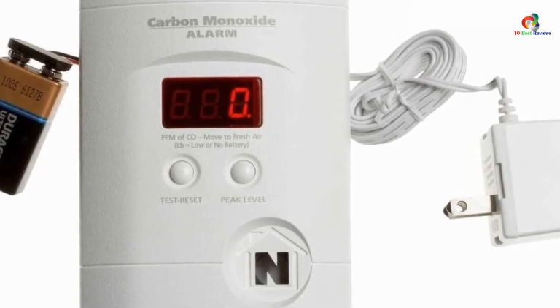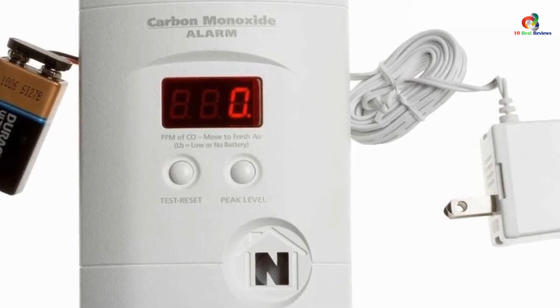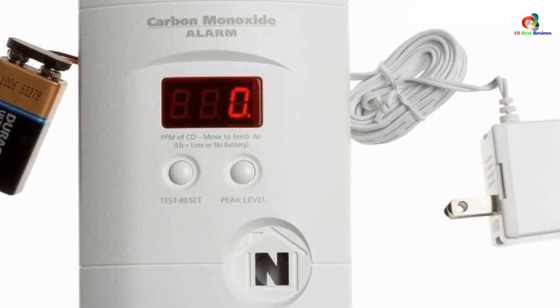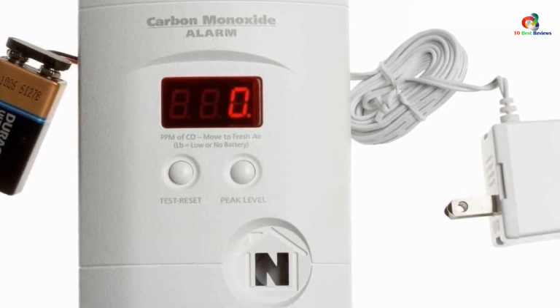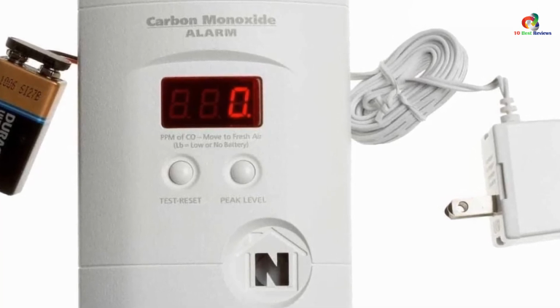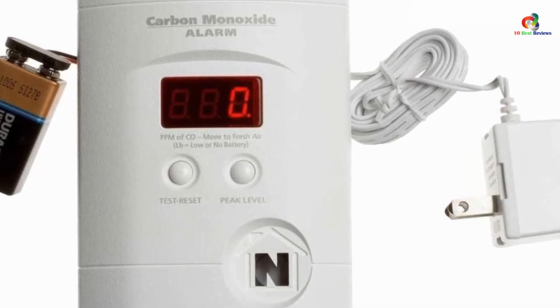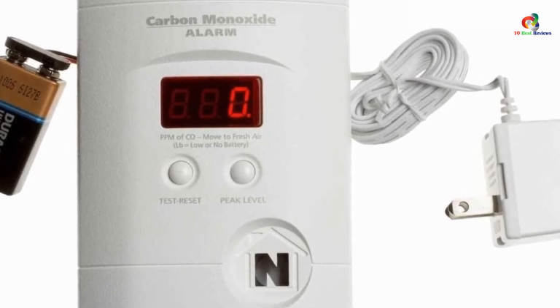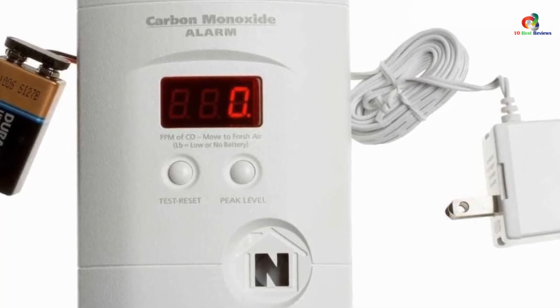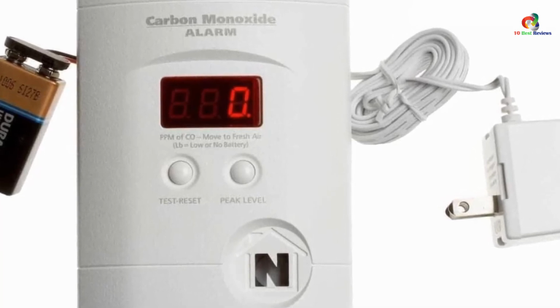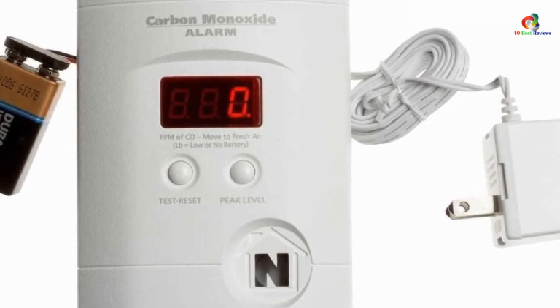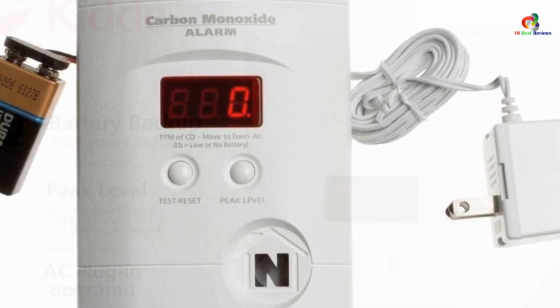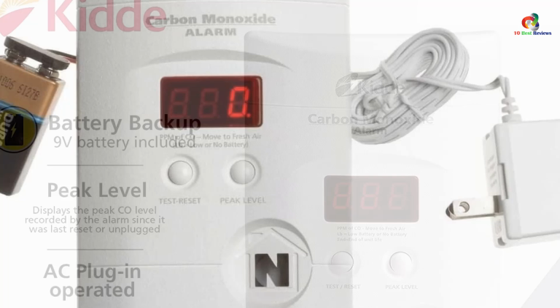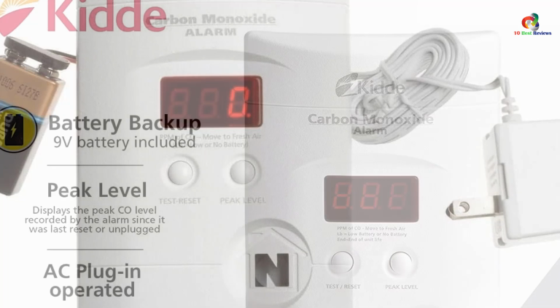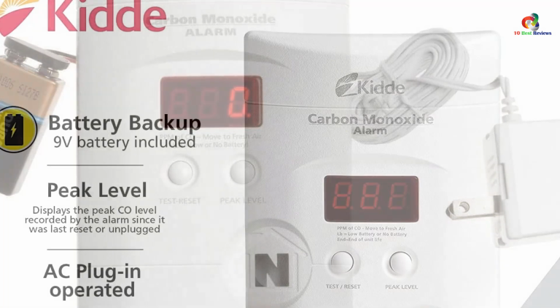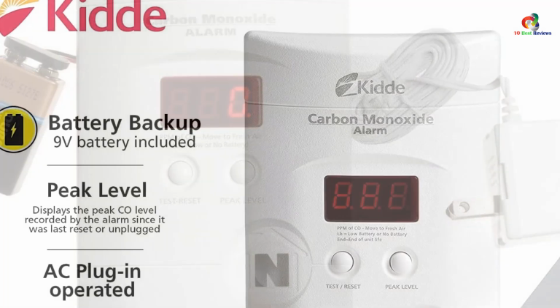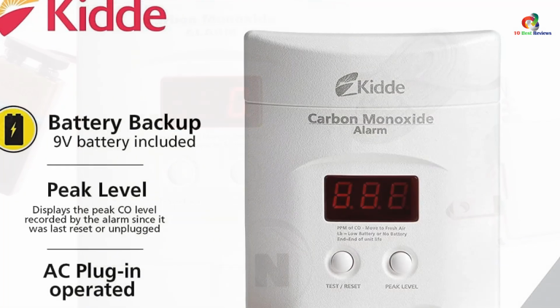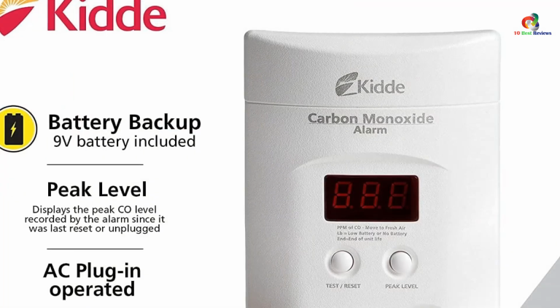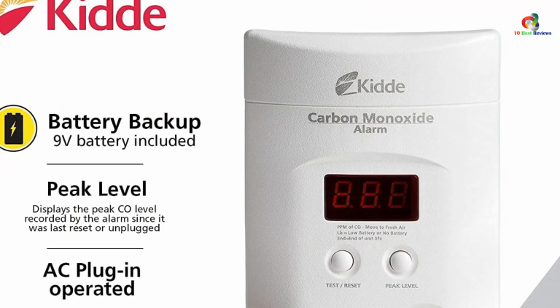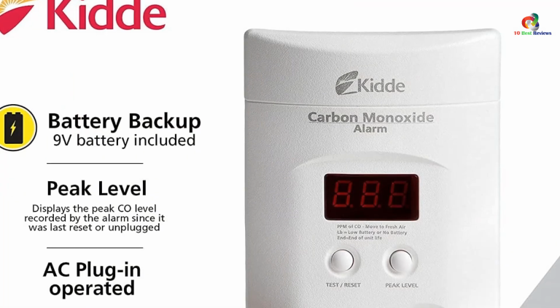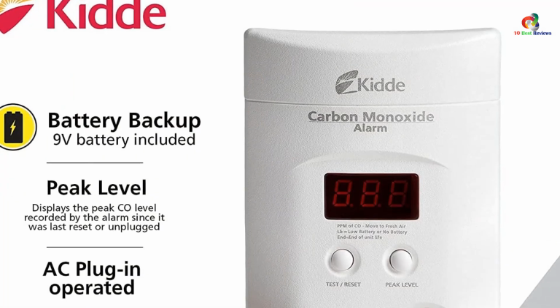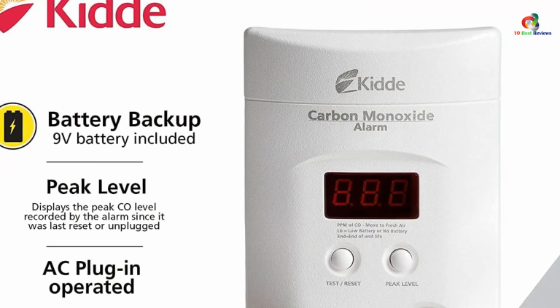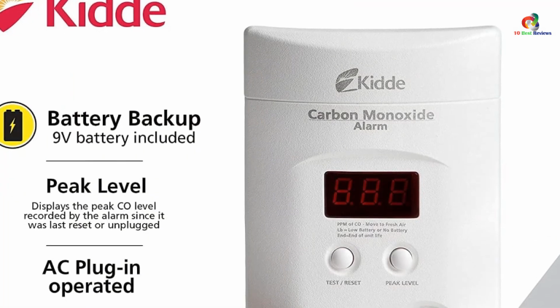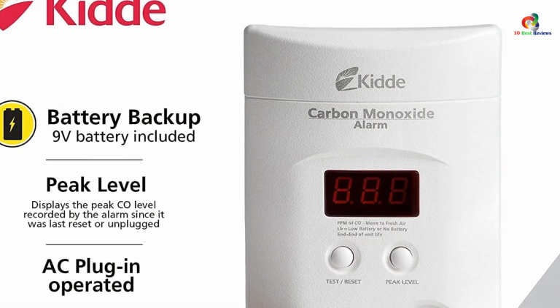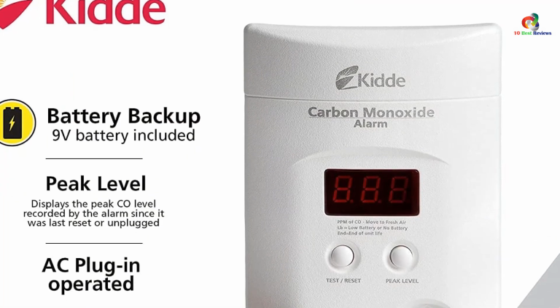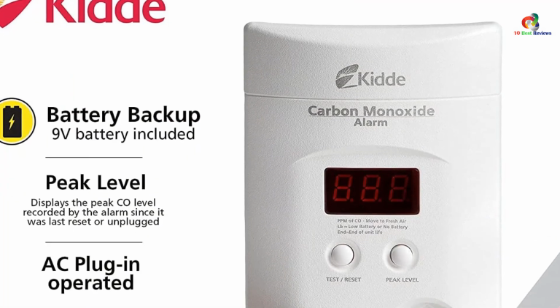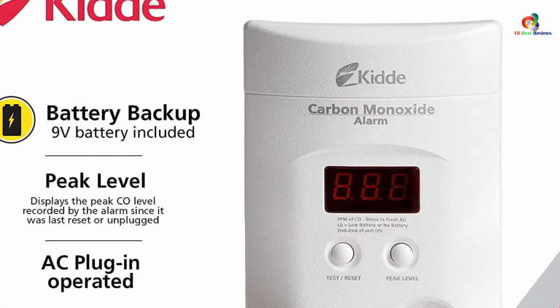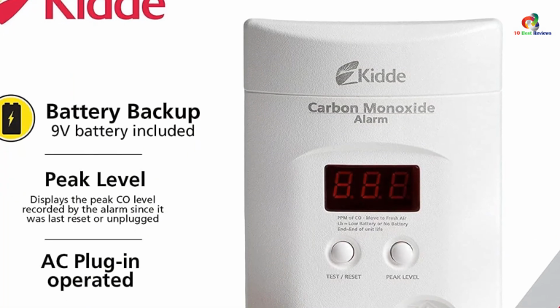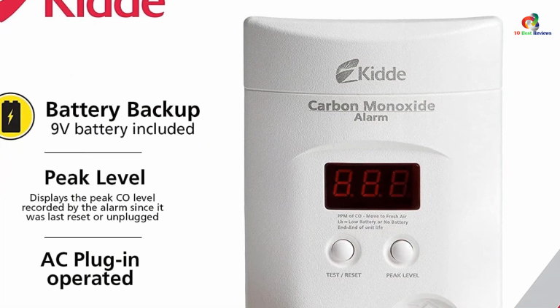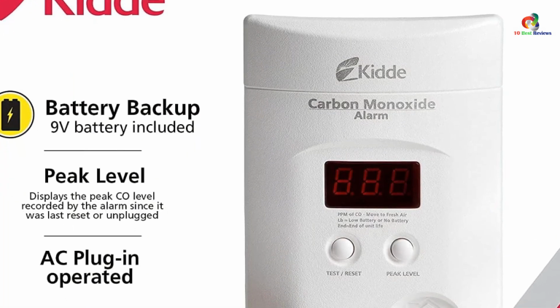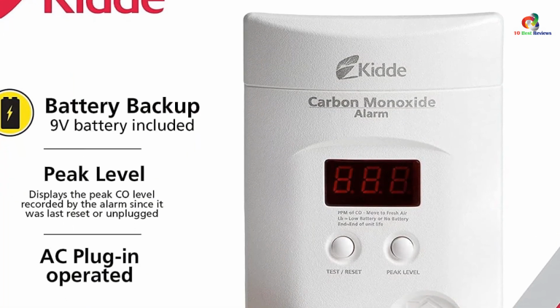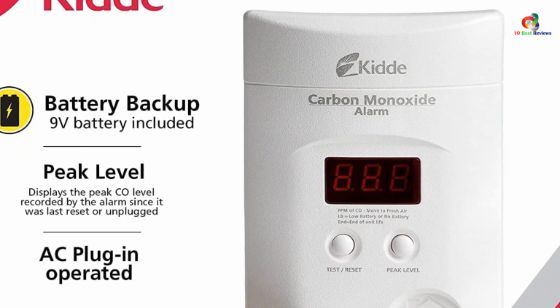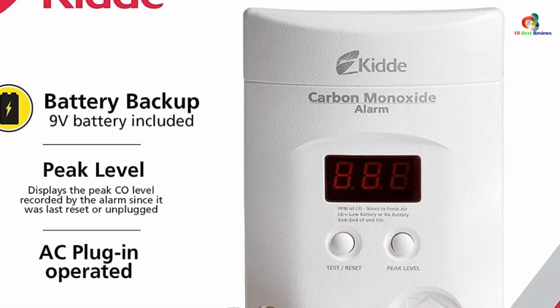The KIDA Carbon Monoxide Detector is fully certified and has a 10-year limited manufacturer warranty.